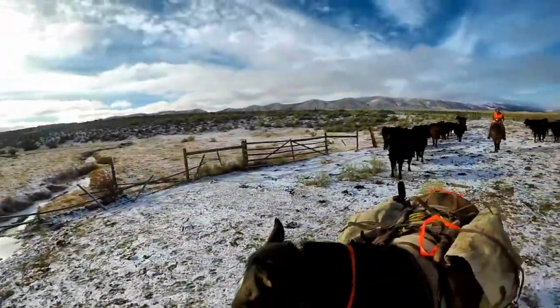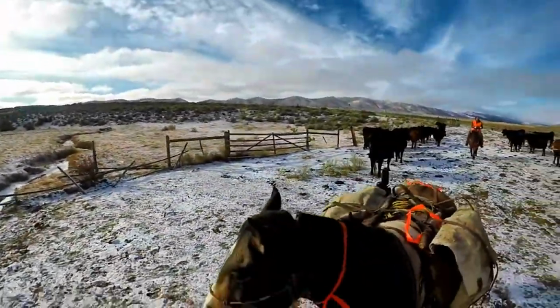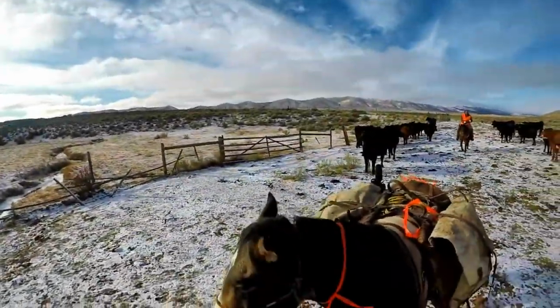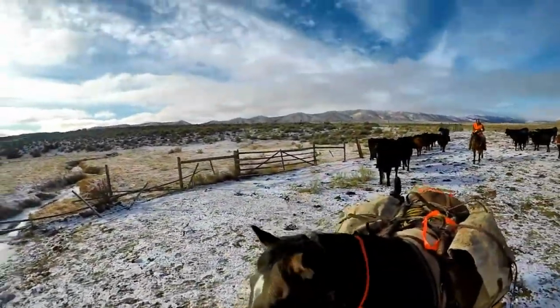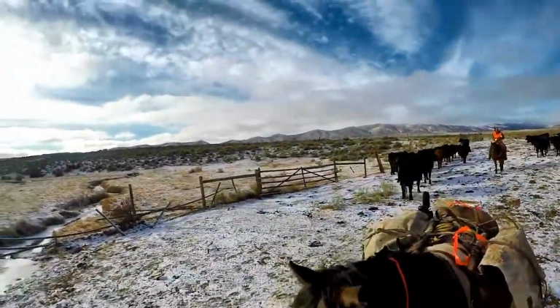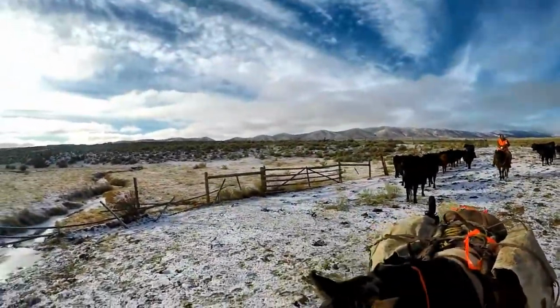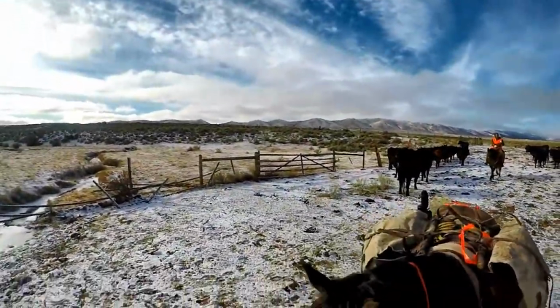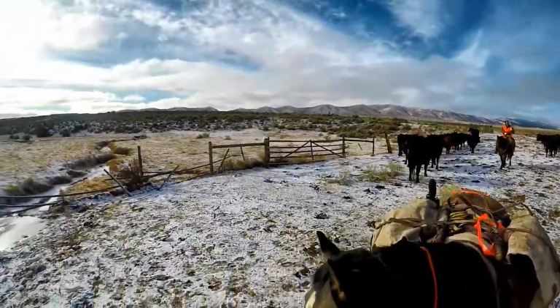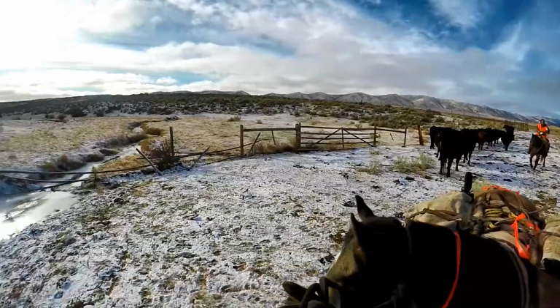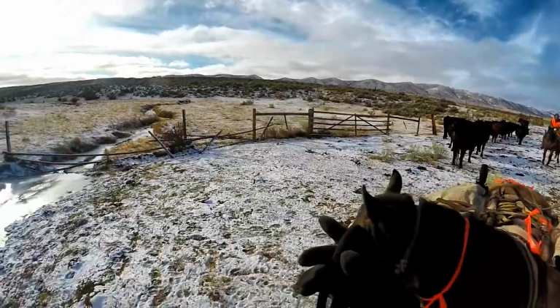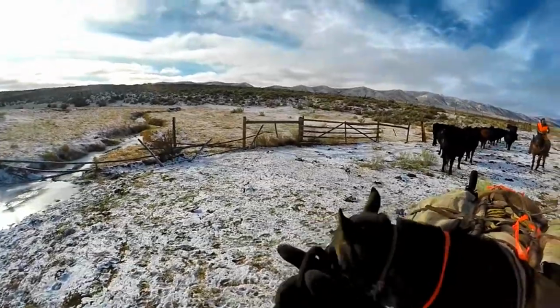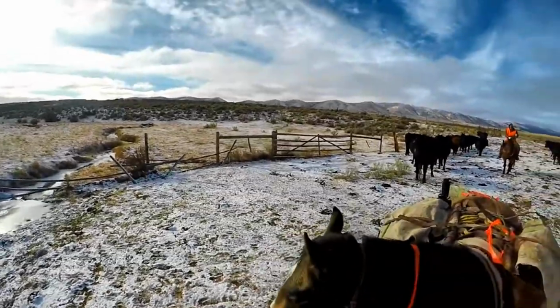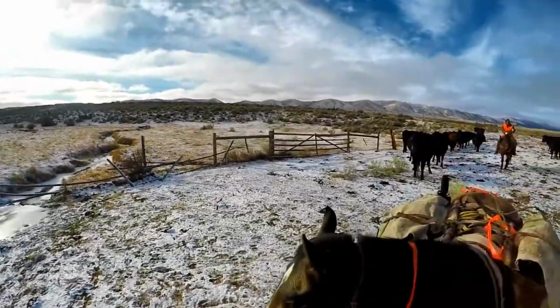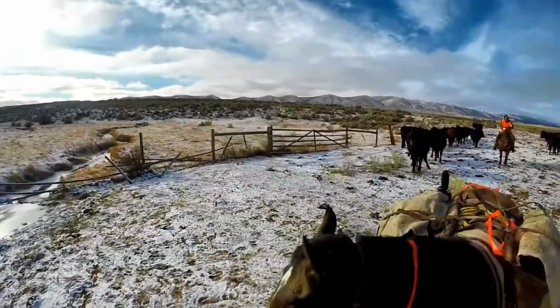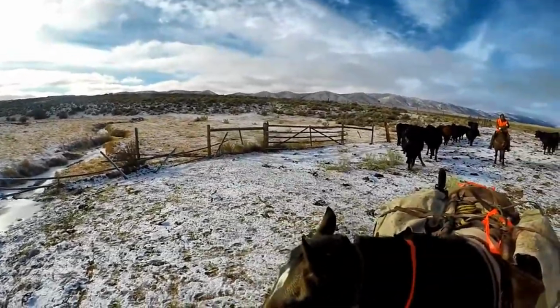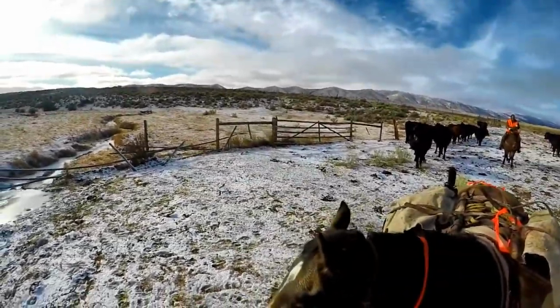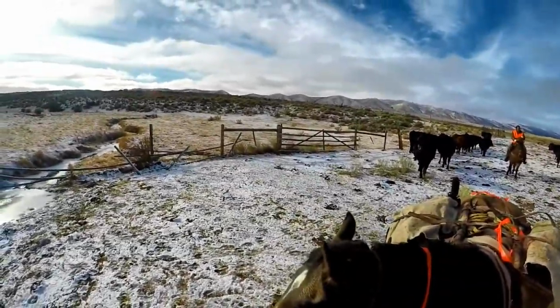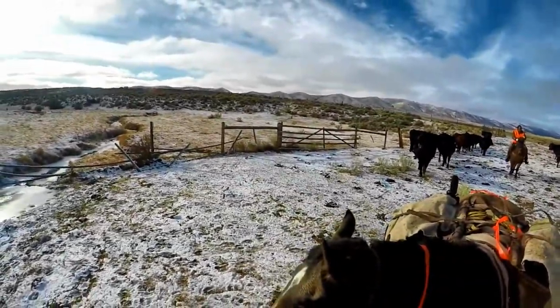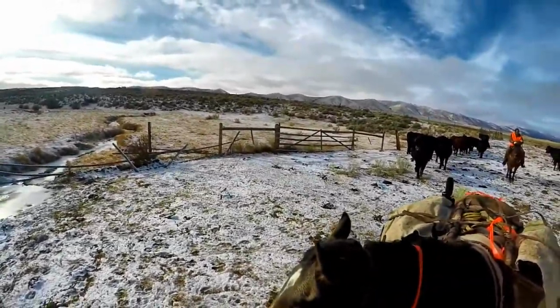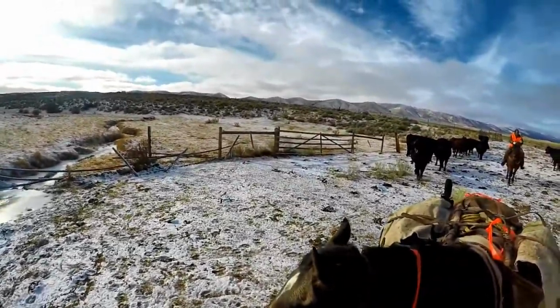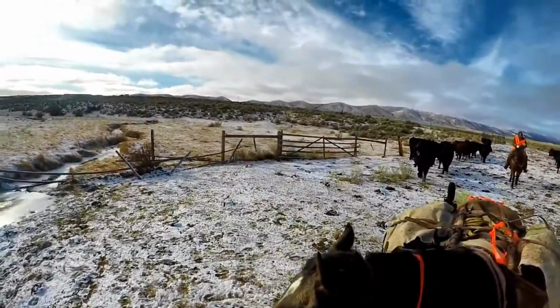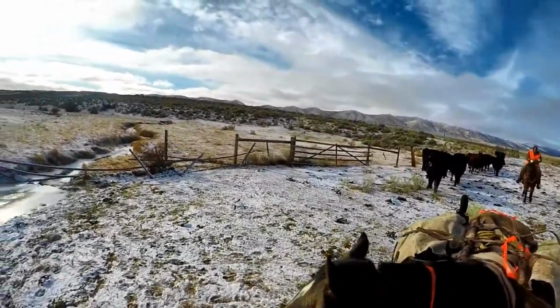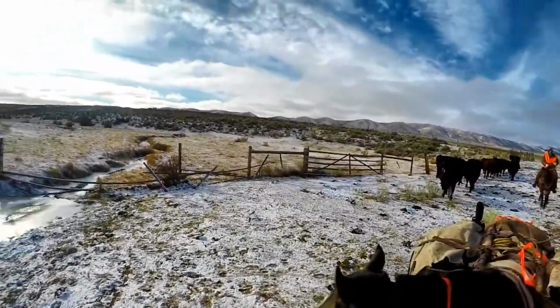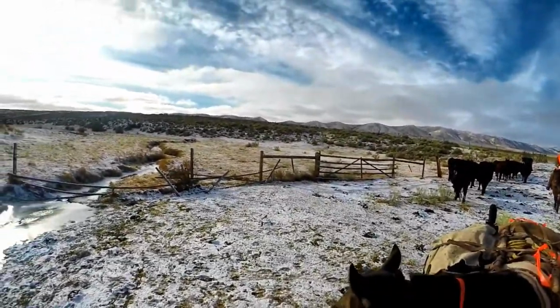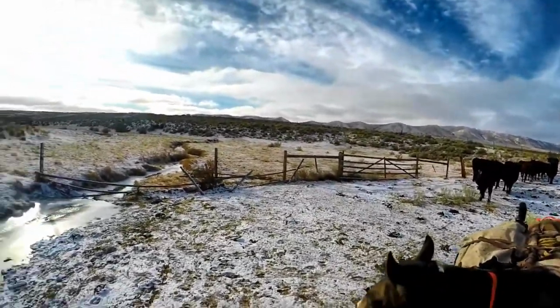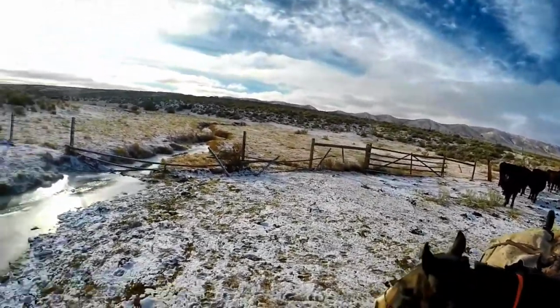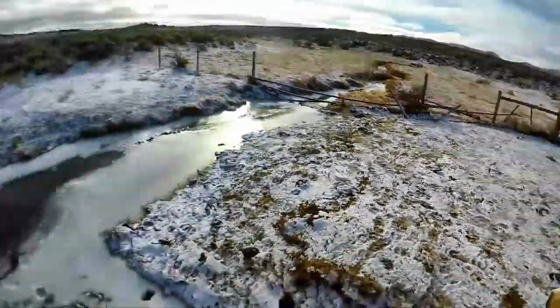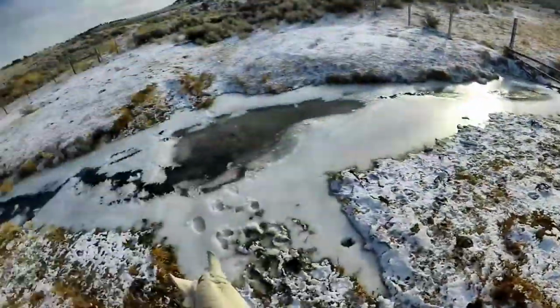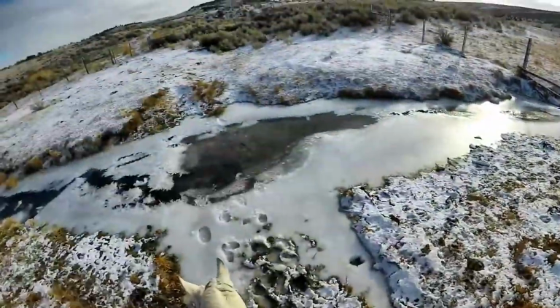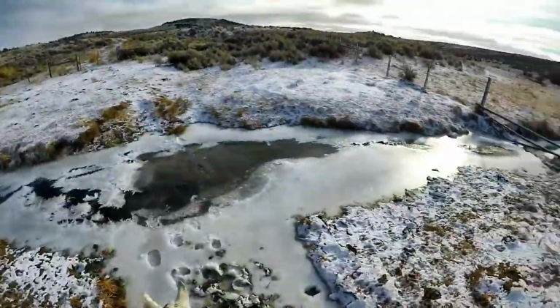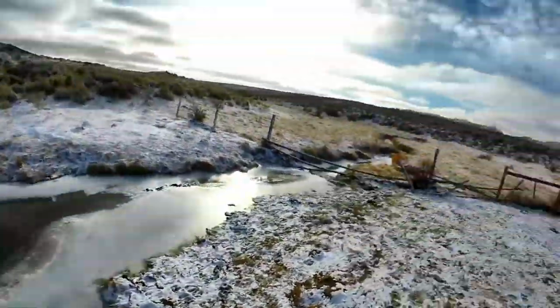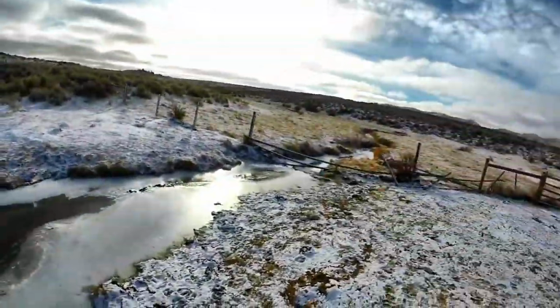Sometimes horses don't like ice, so just stay up close to me and let your horse follow mine — follow the leader.